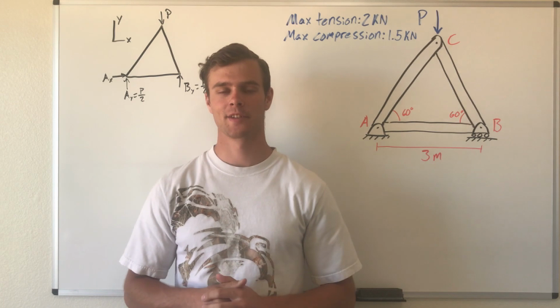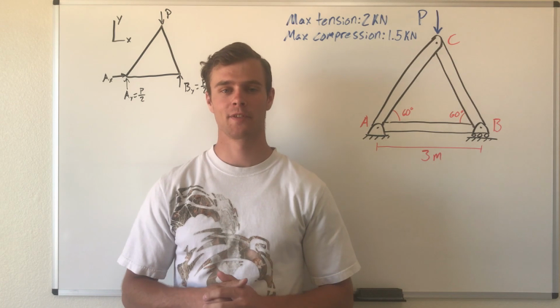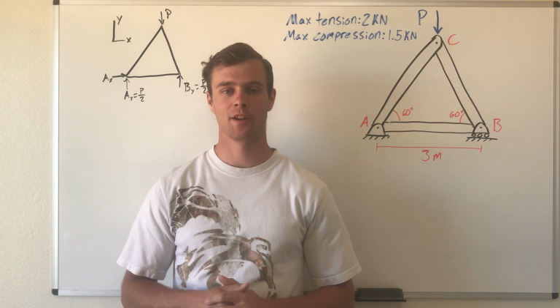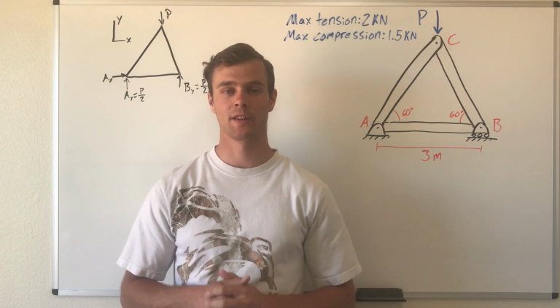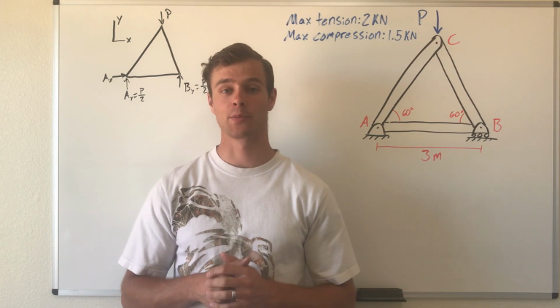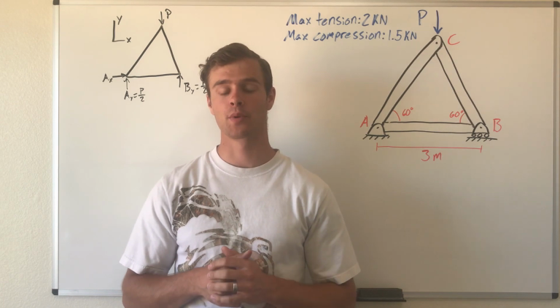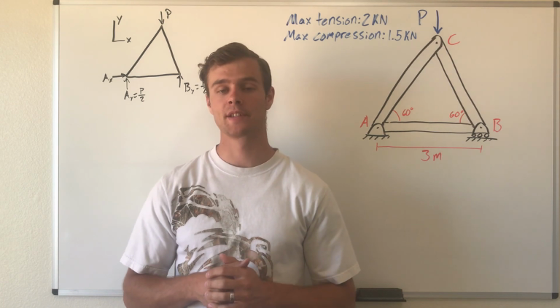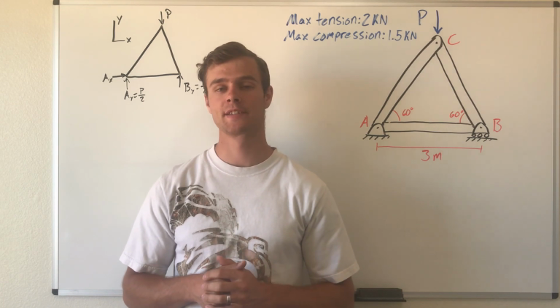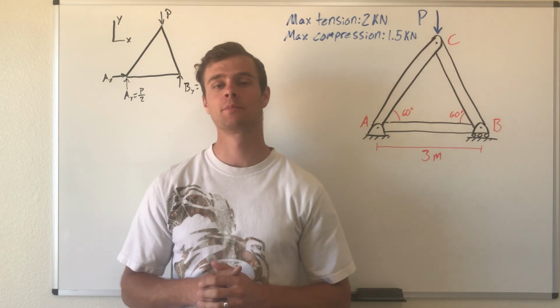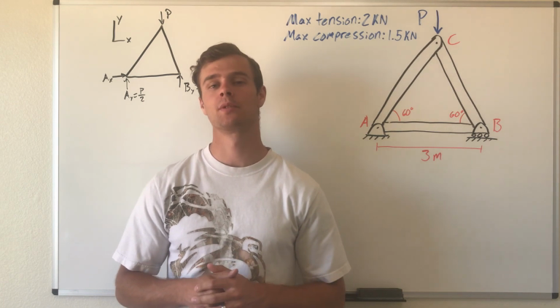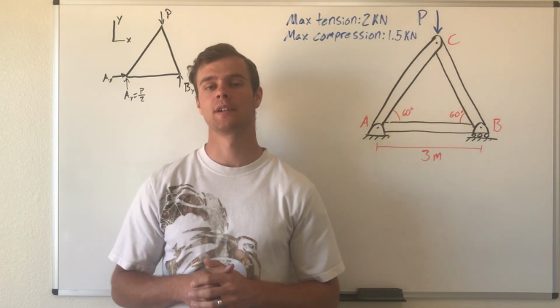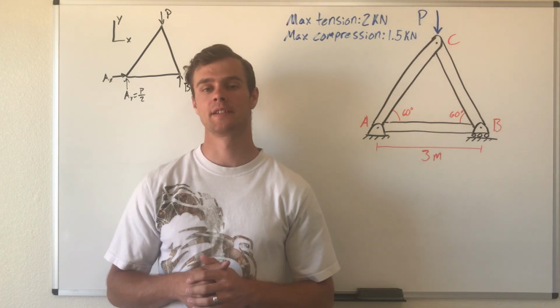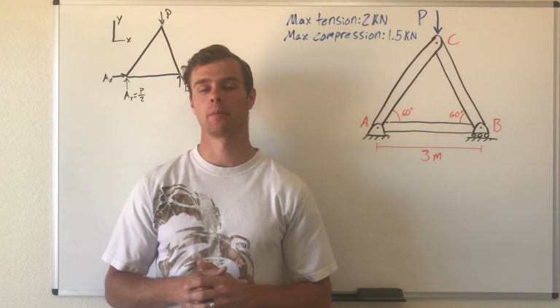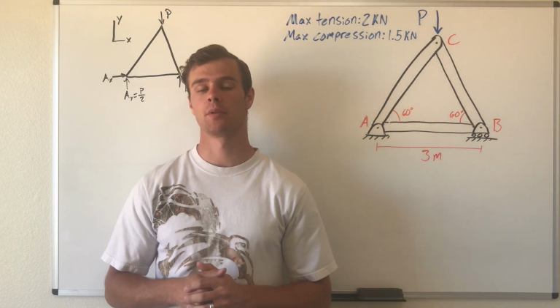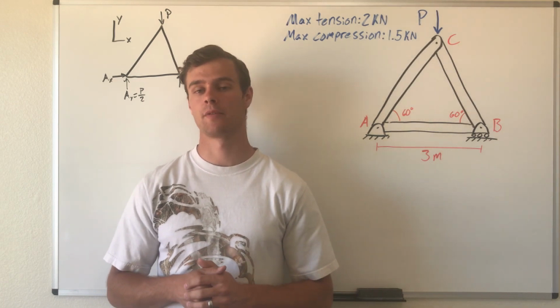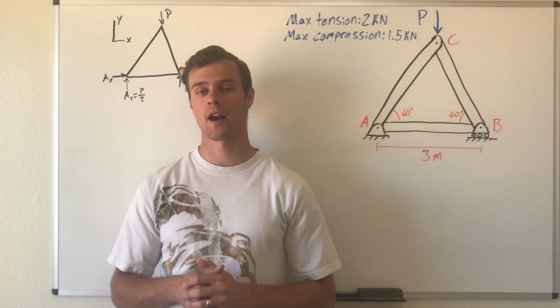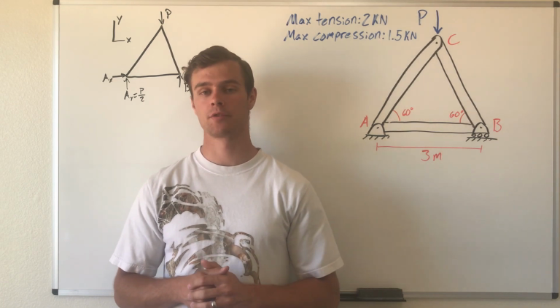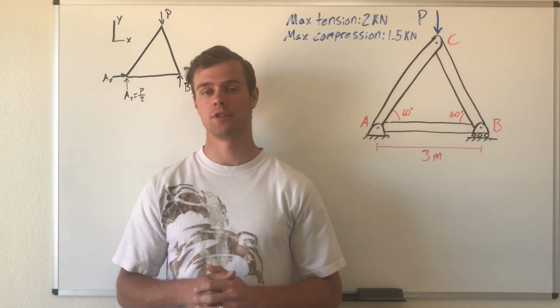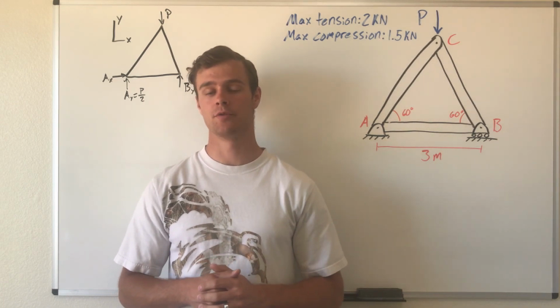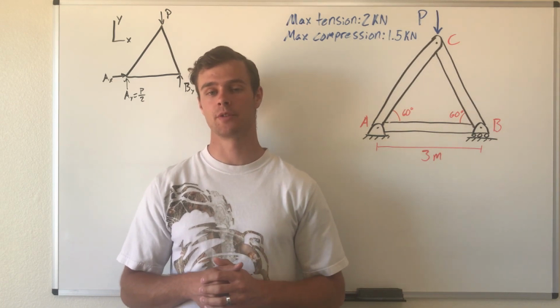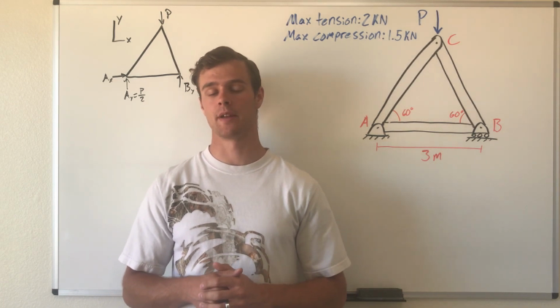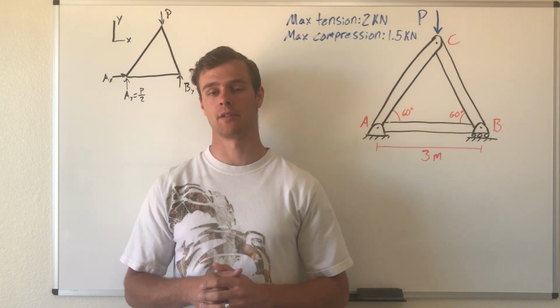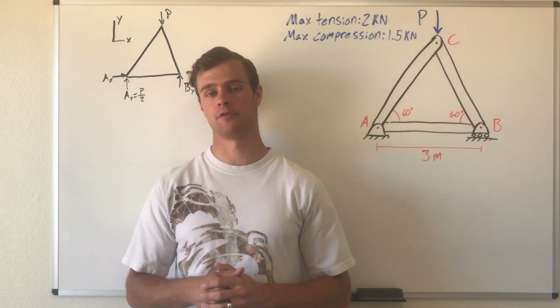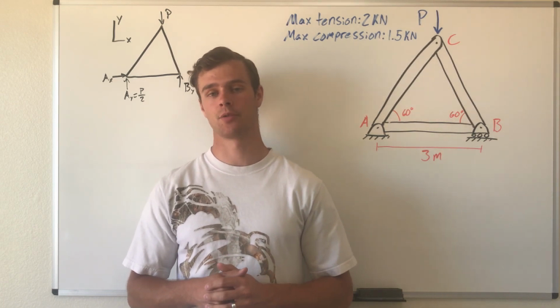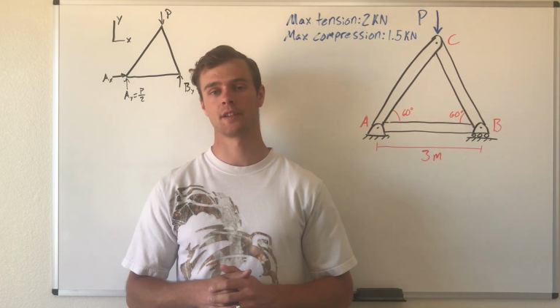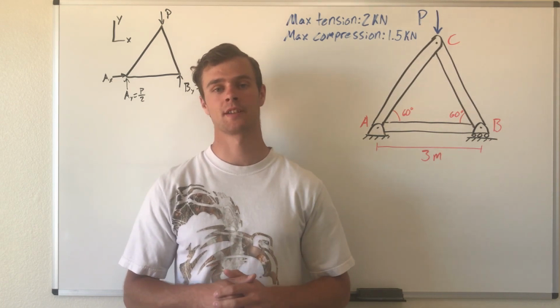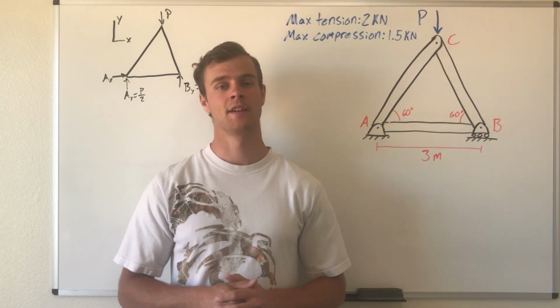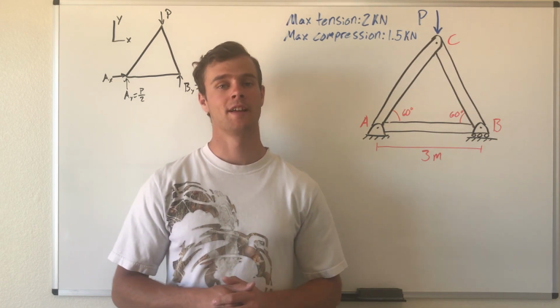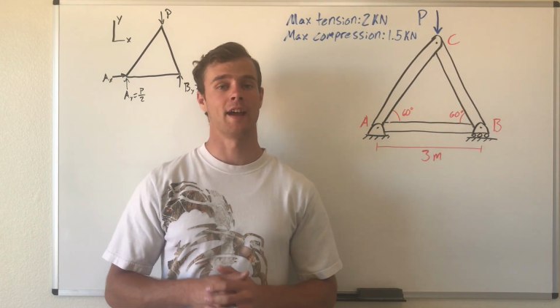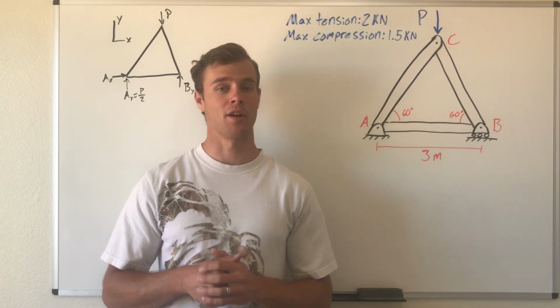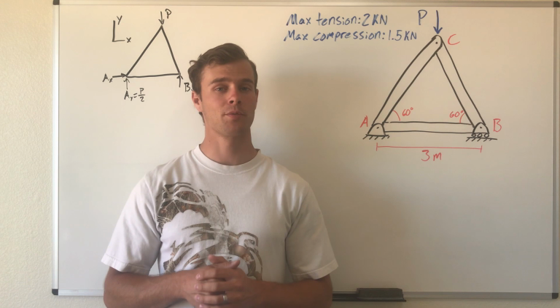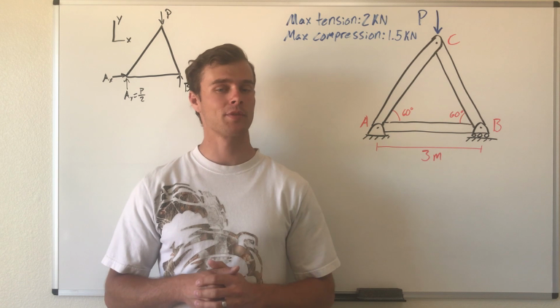That concludes this example of how to use the method of joints to find the allowable load P in a truss with given maximum tension and compression limits.